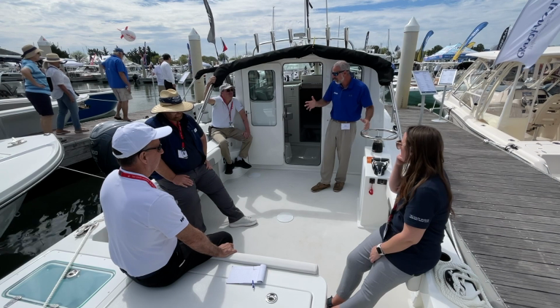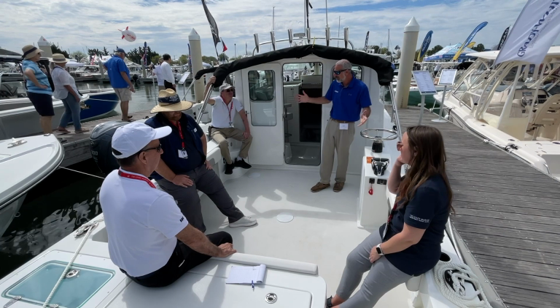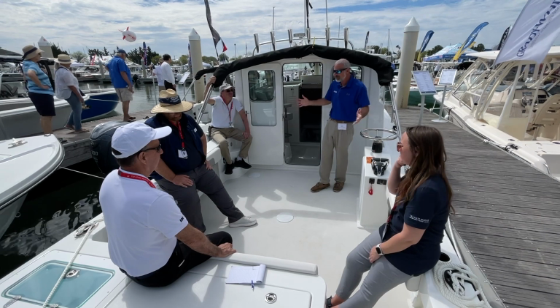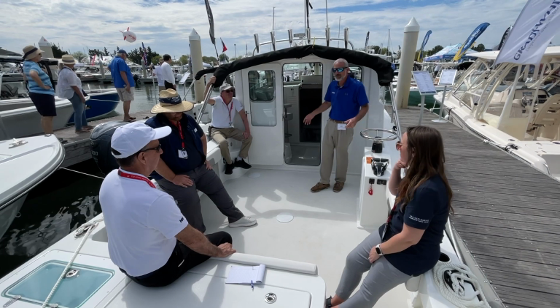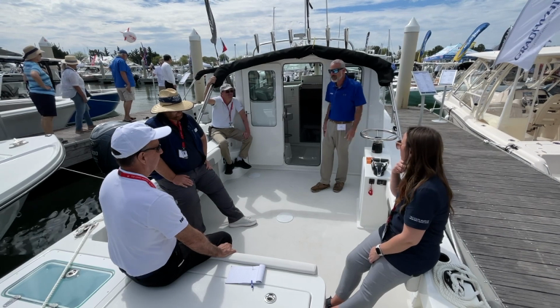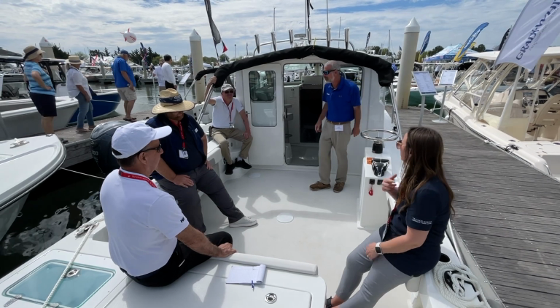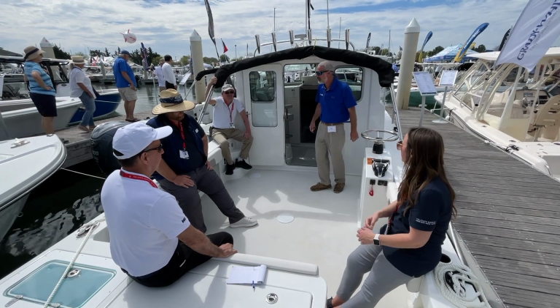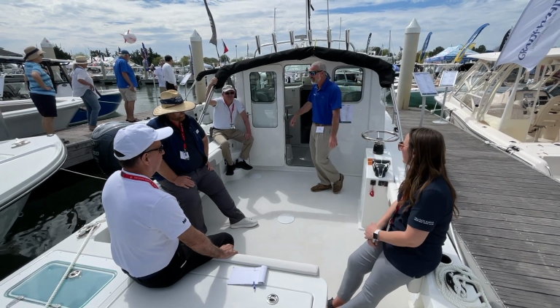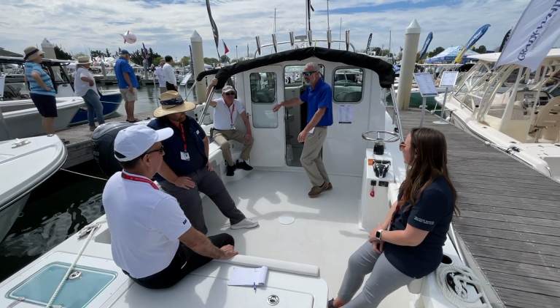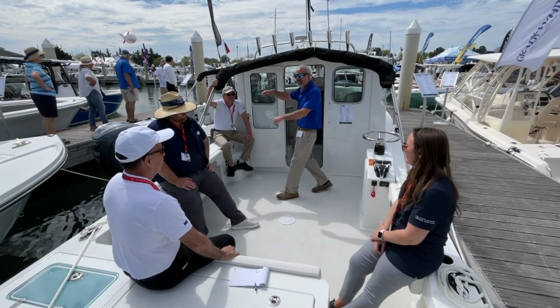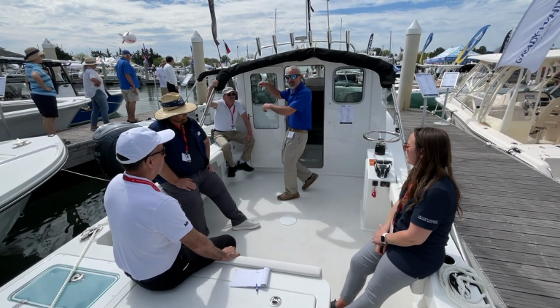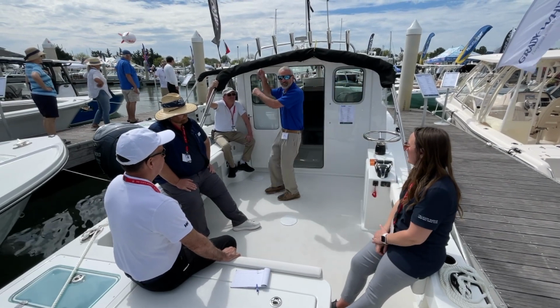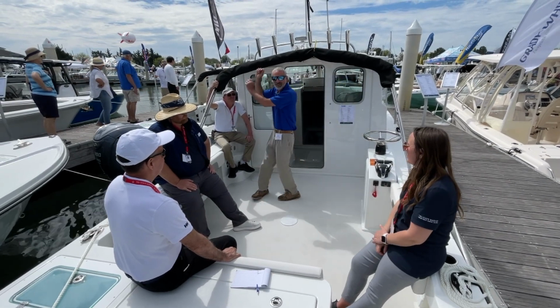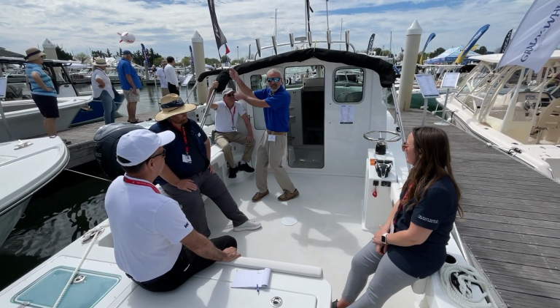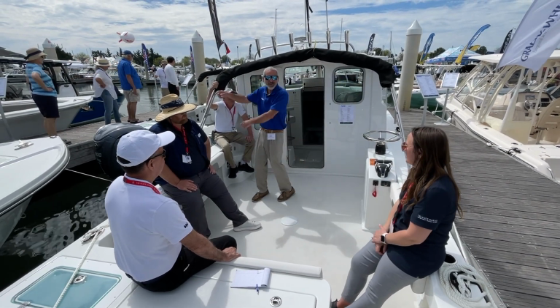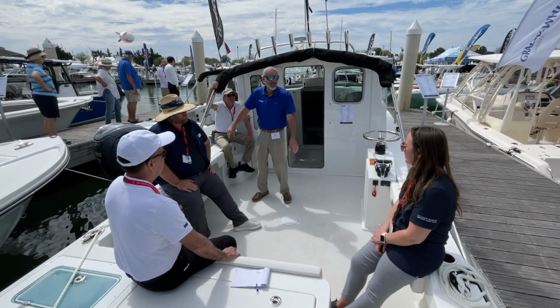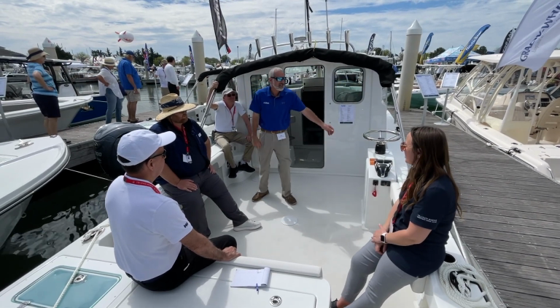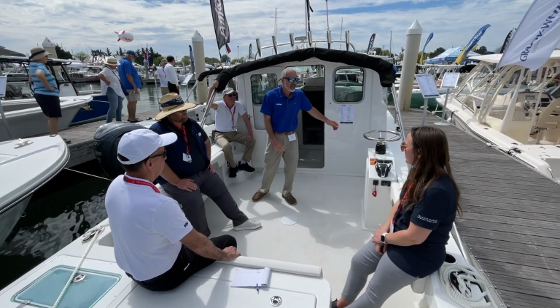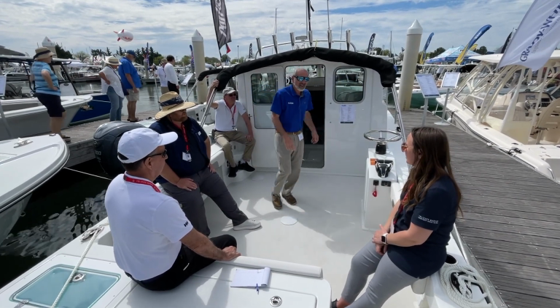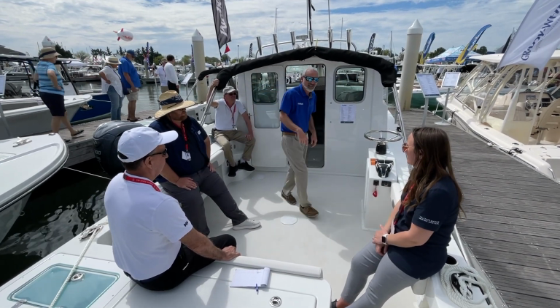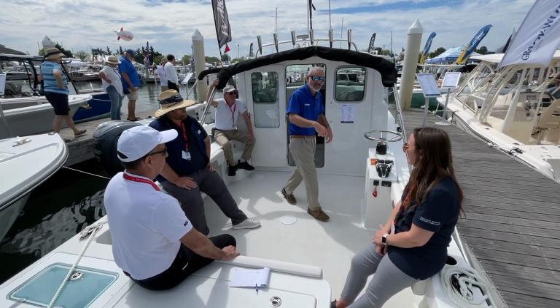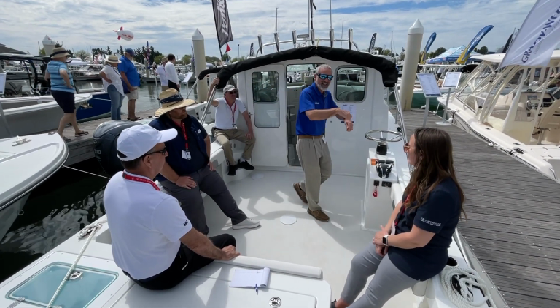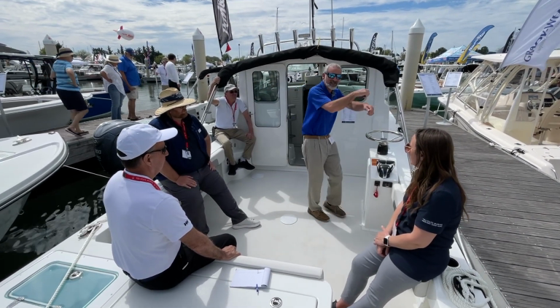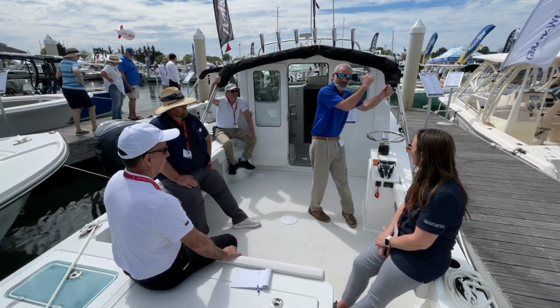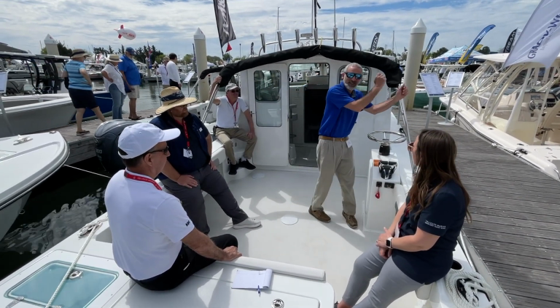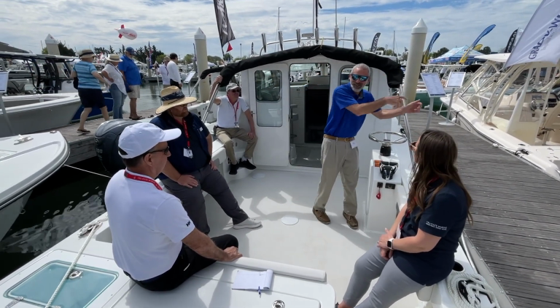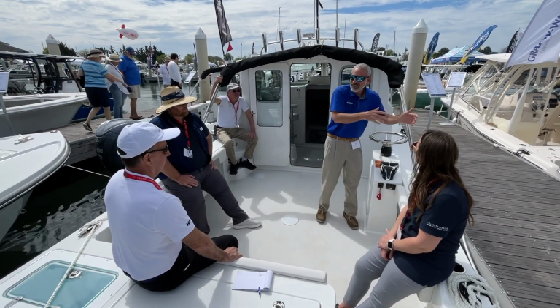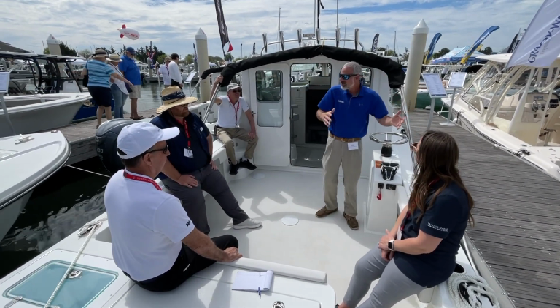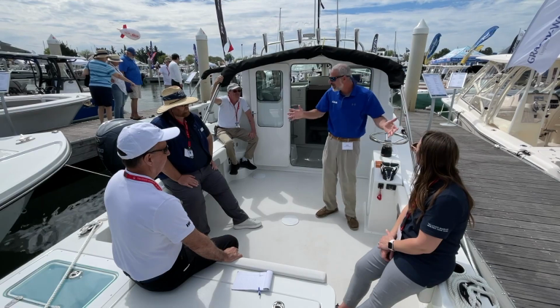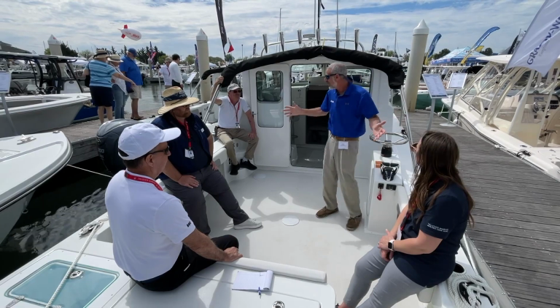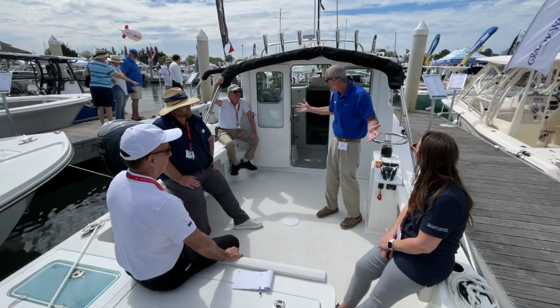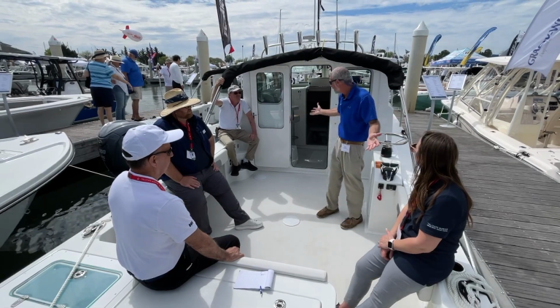We've got five people in the cockpit right now. I can go cast over here, I can go cast over there. Talk about roomy.